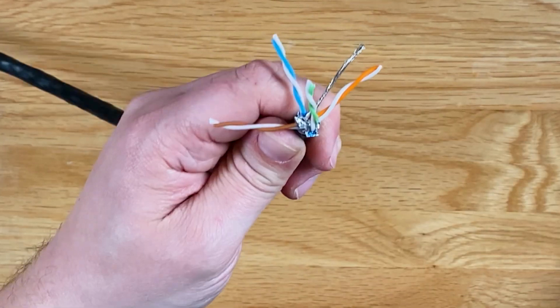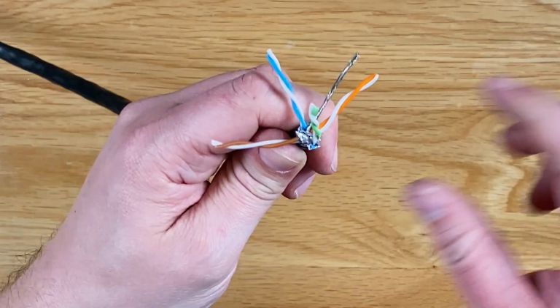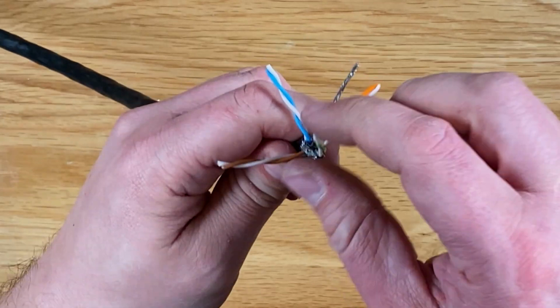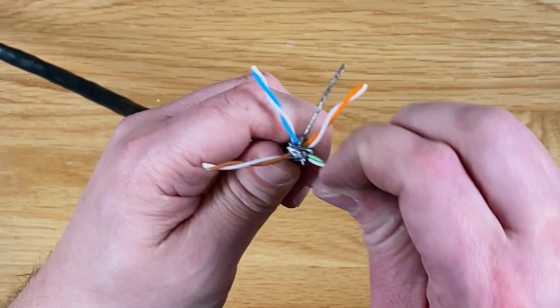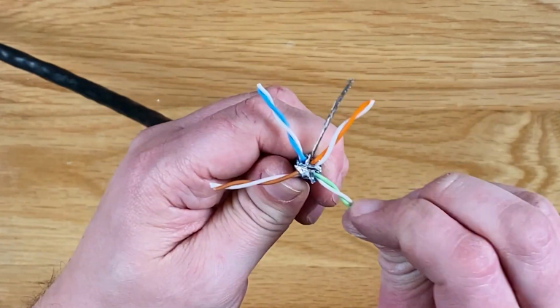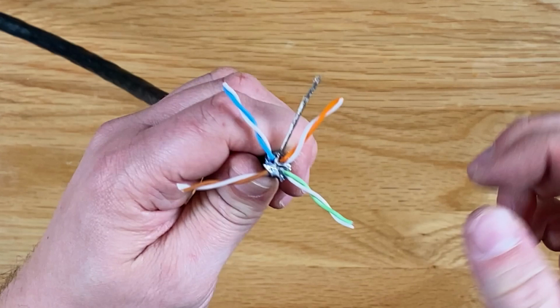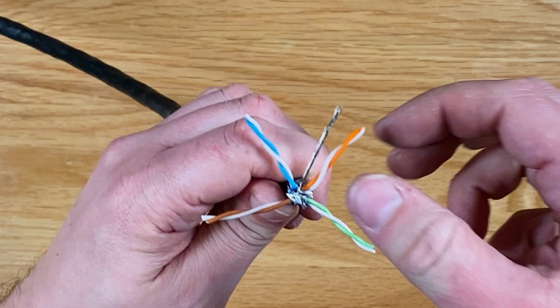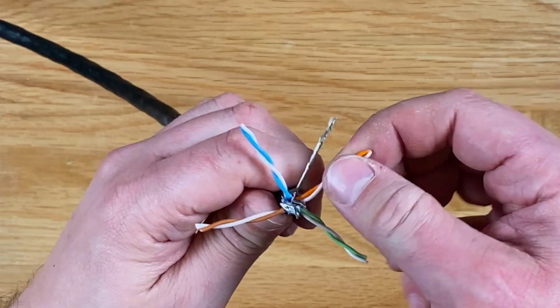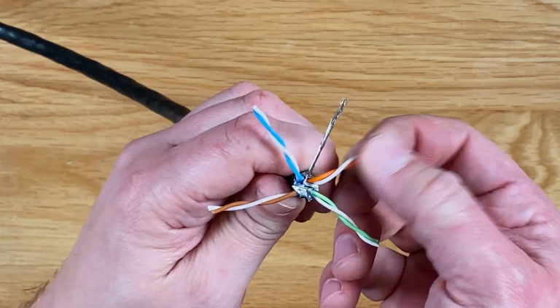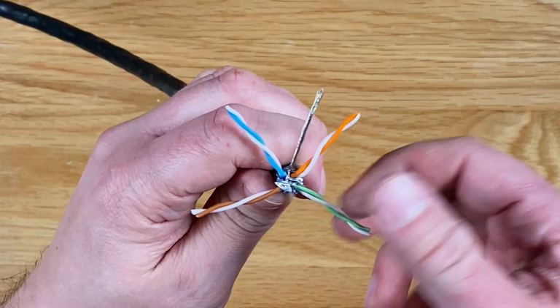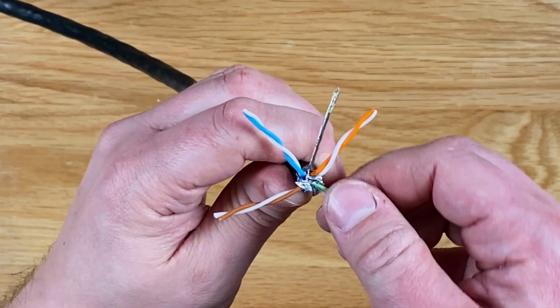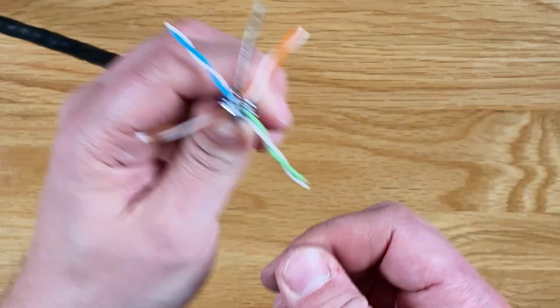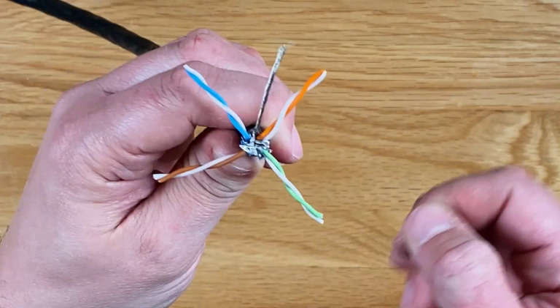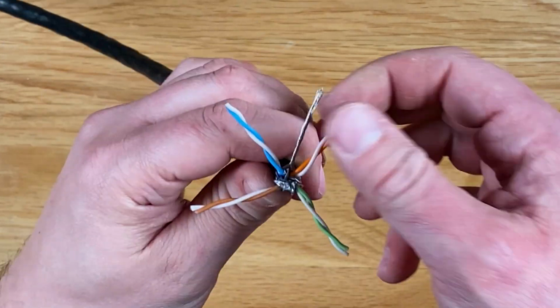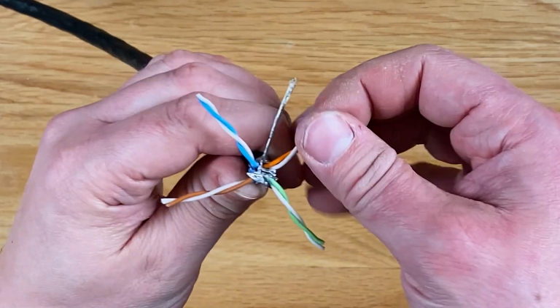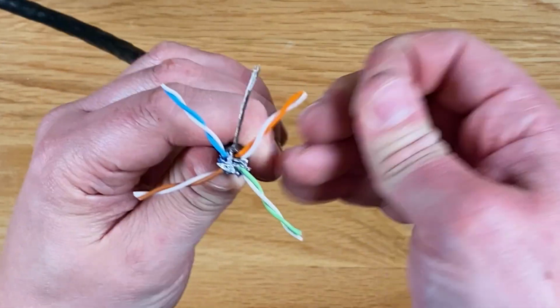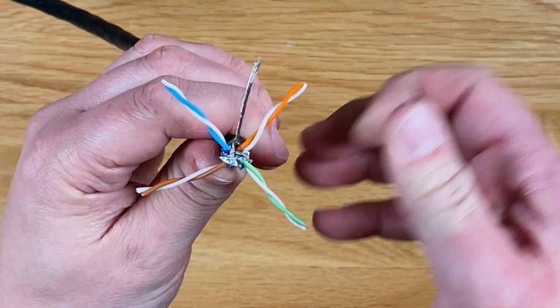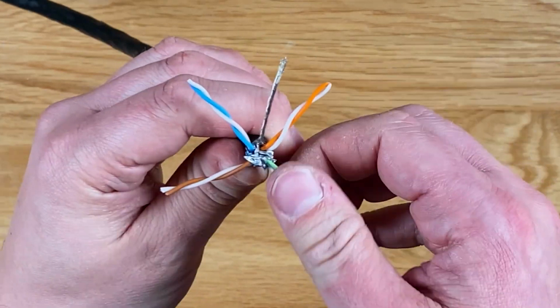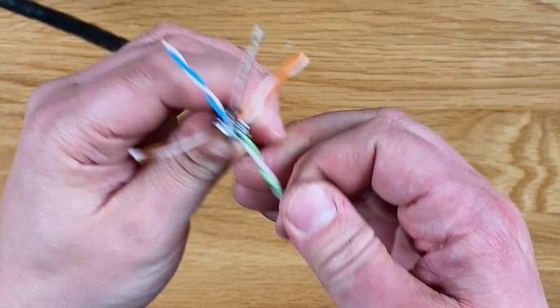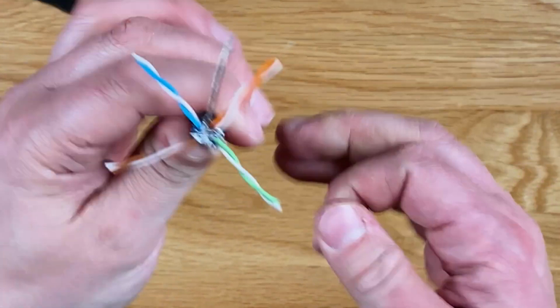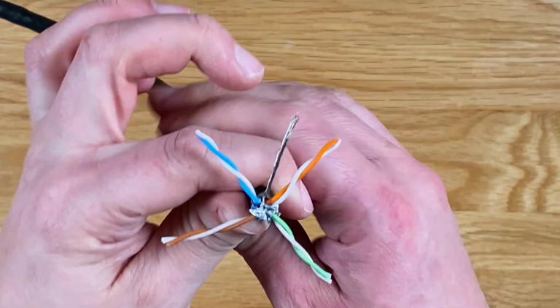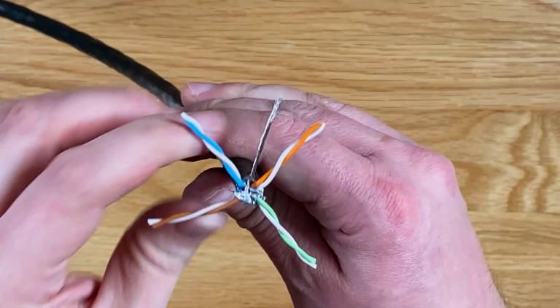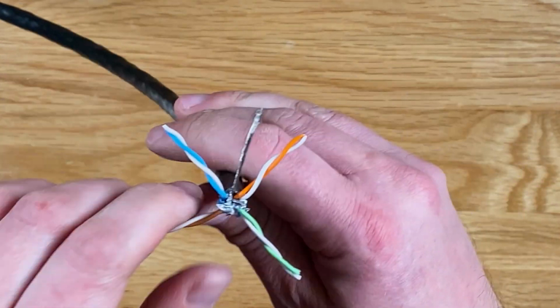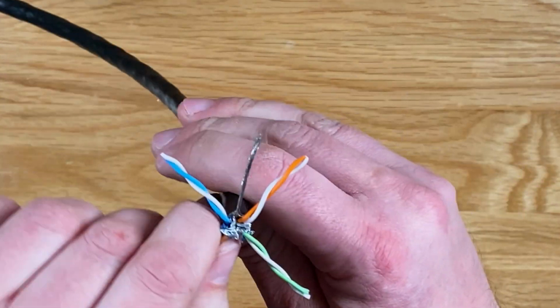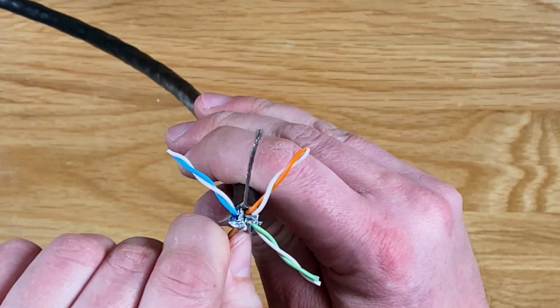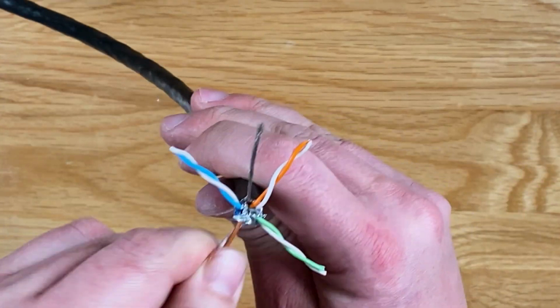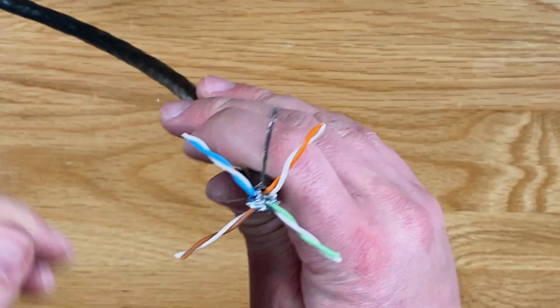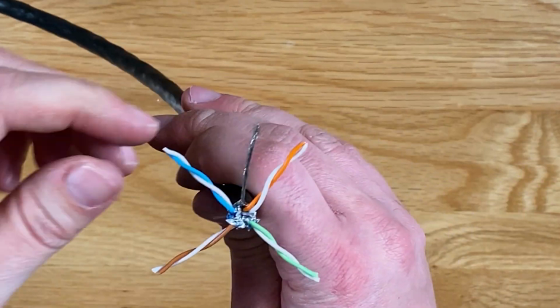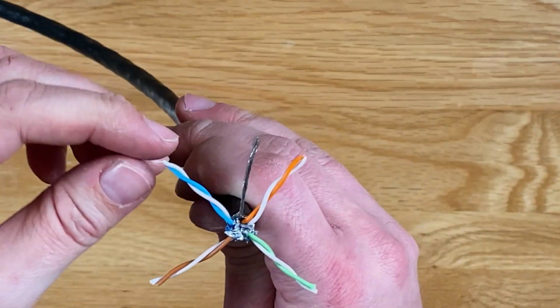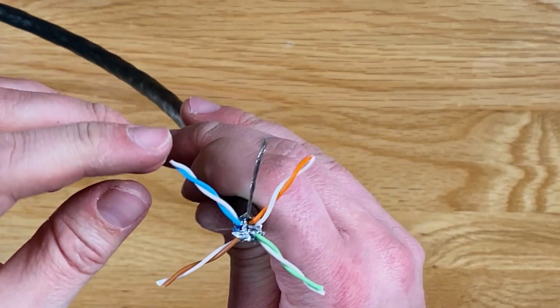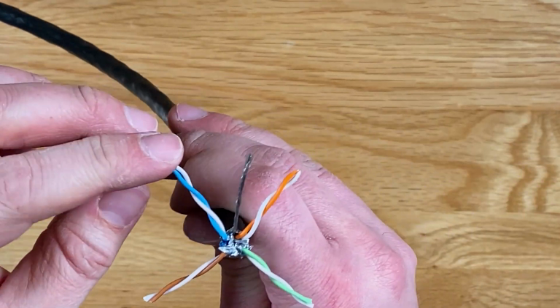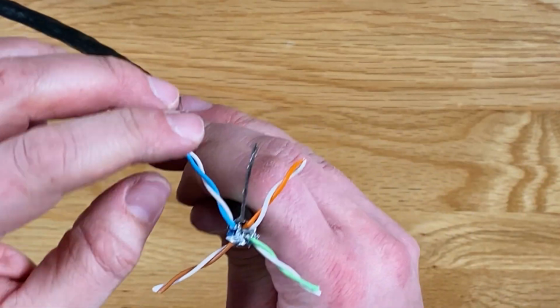From here straighten each wire out, making sure not to get them mixed up and keep track of which pairs go together.